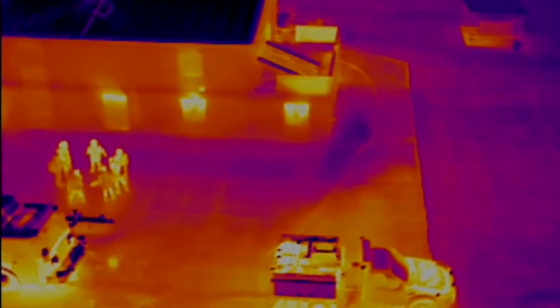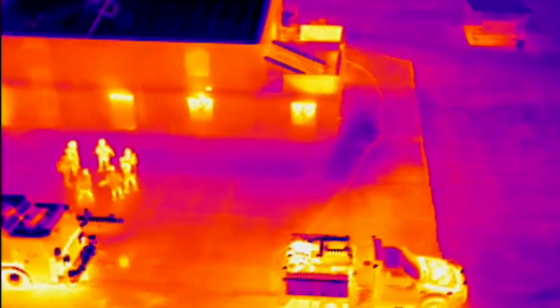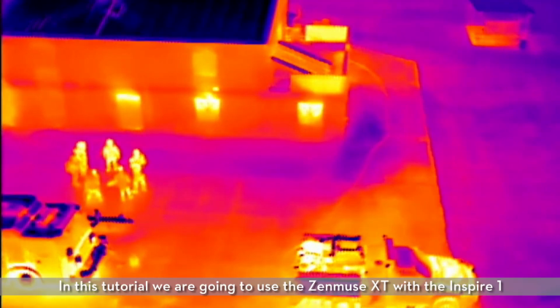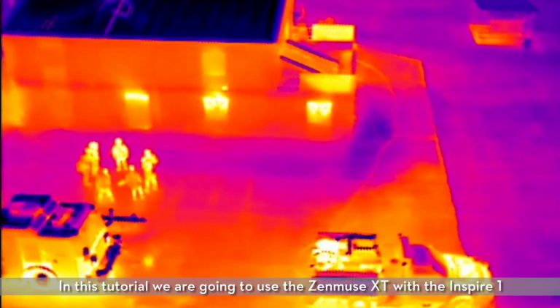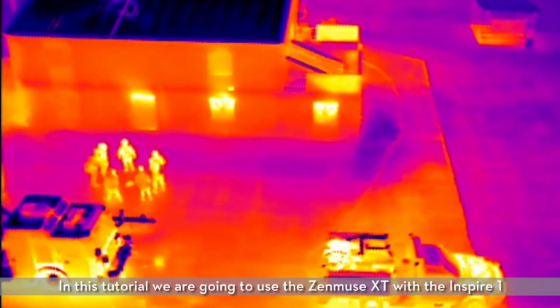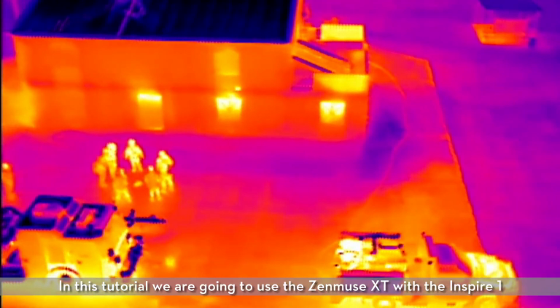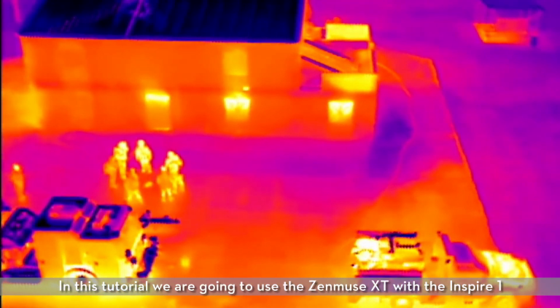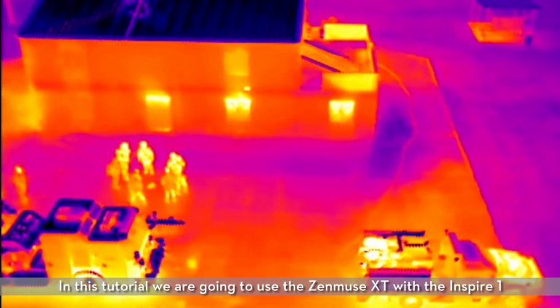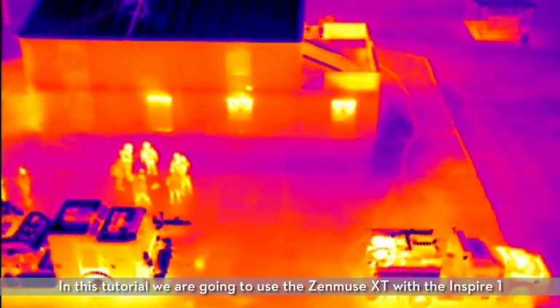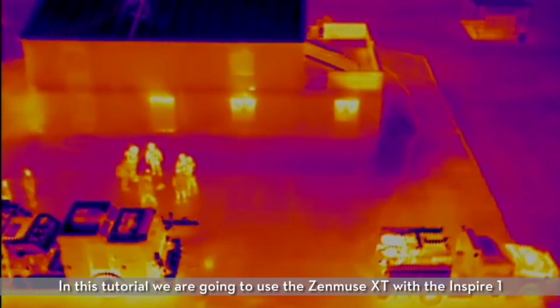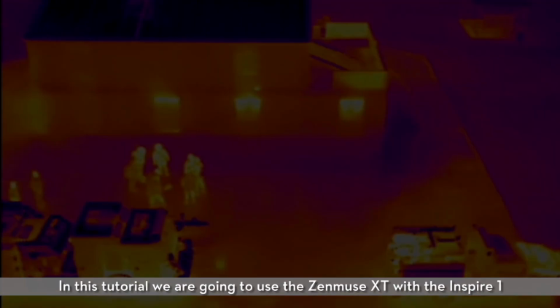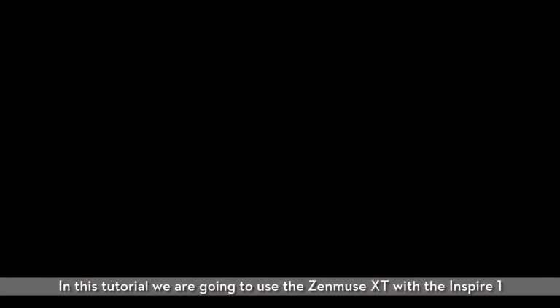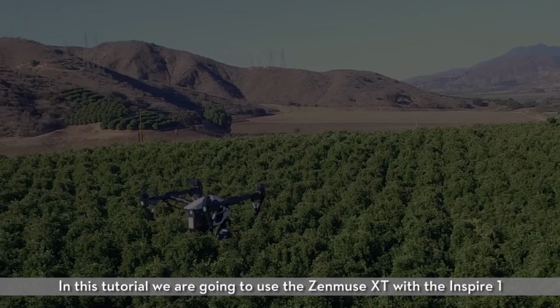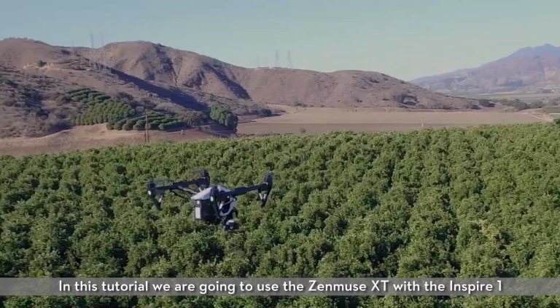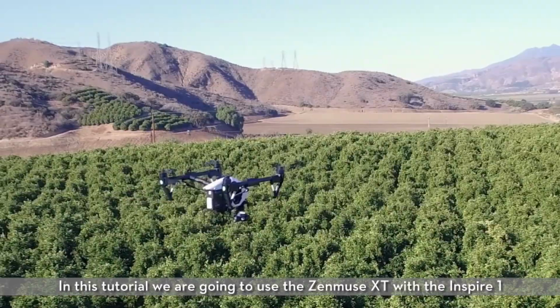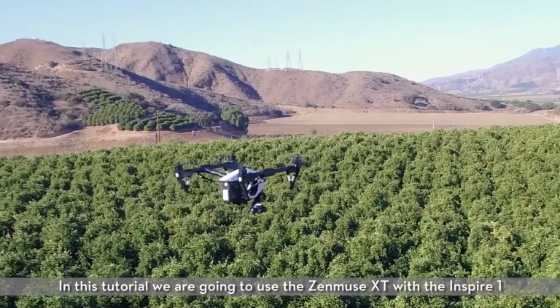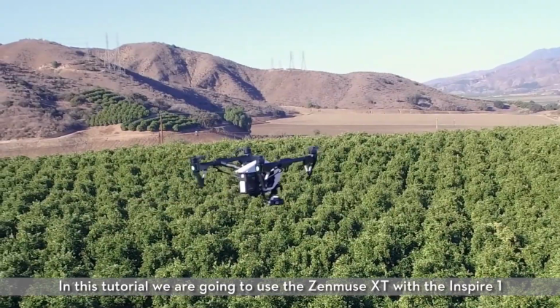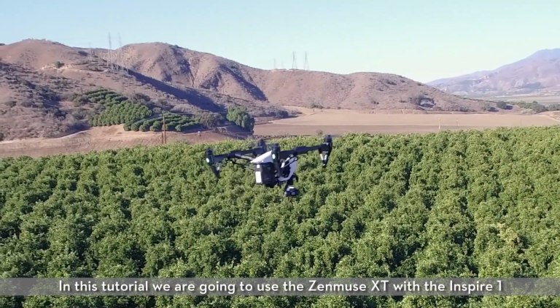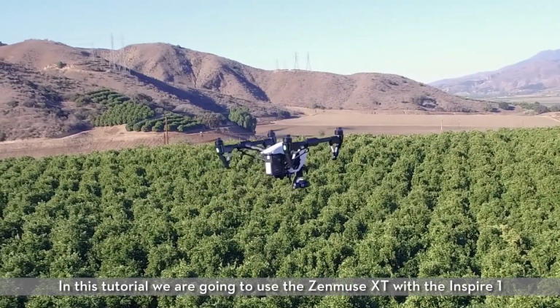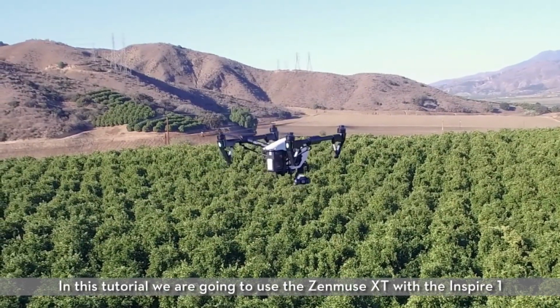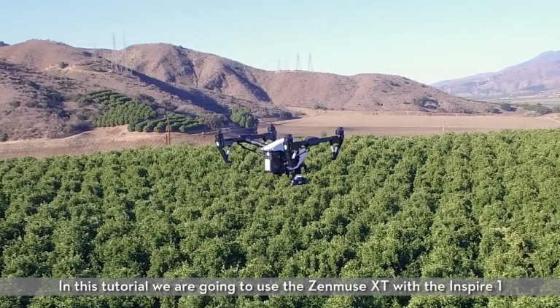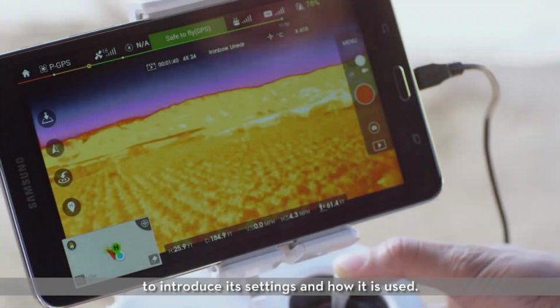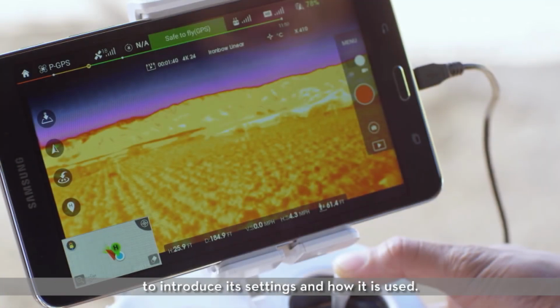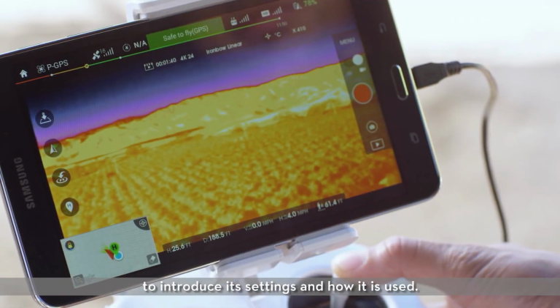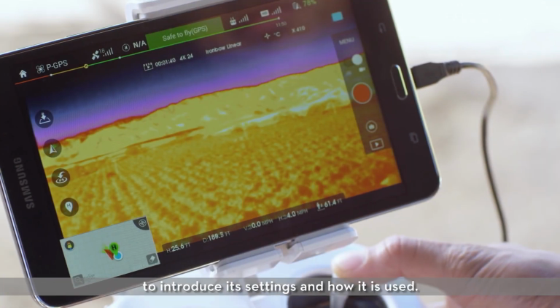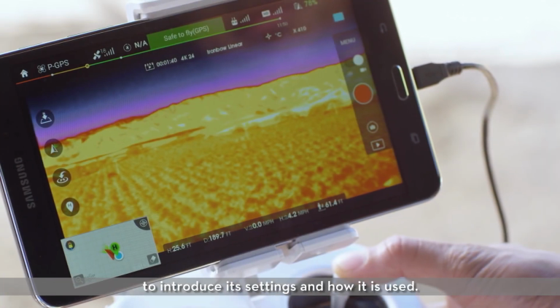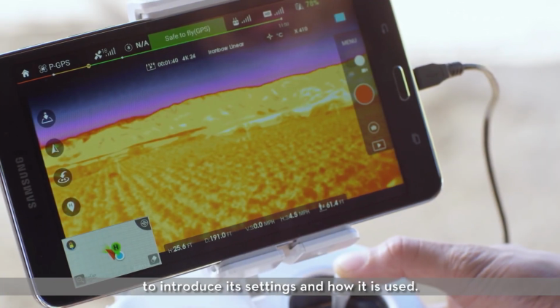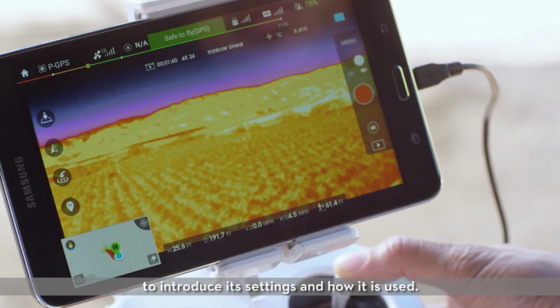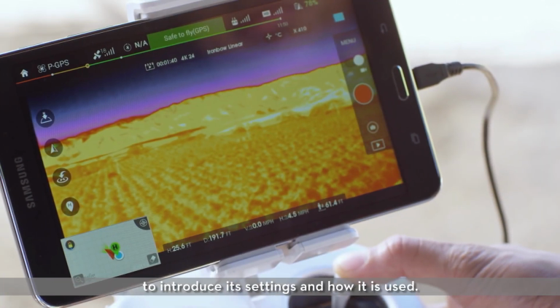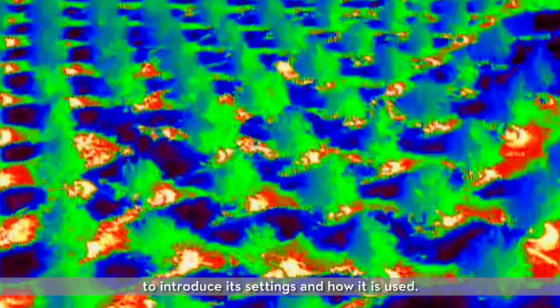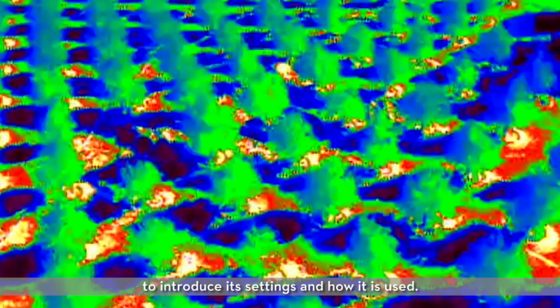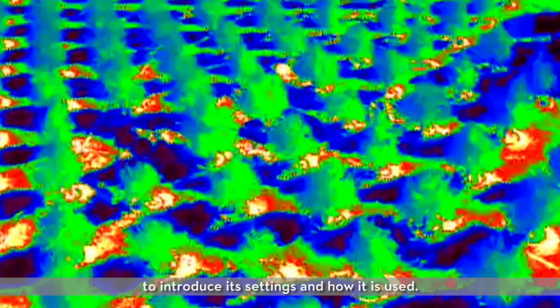In this tutorial, we are going to use the Zenmuse XT with the Inspire 1 to introduce its settings and how it is used.